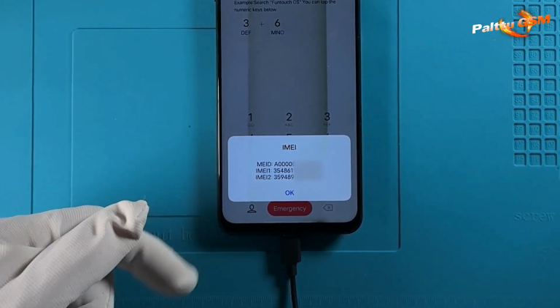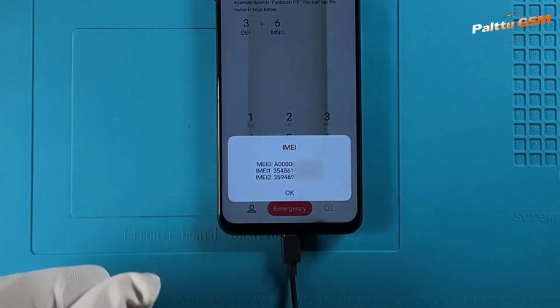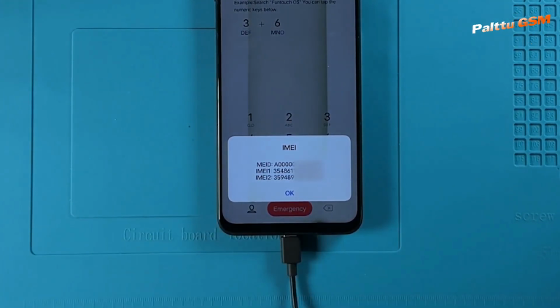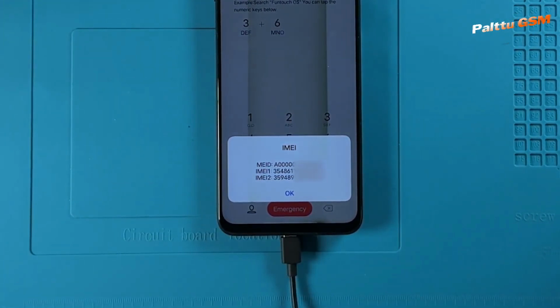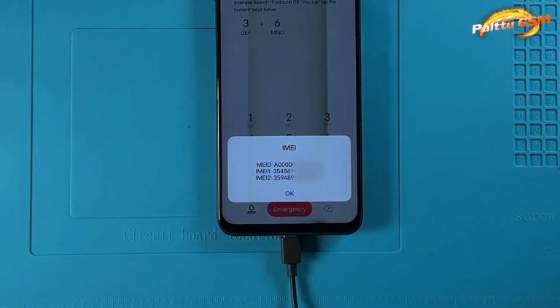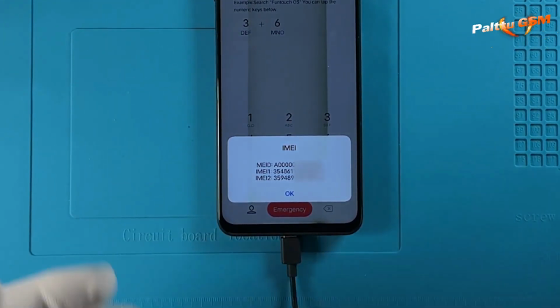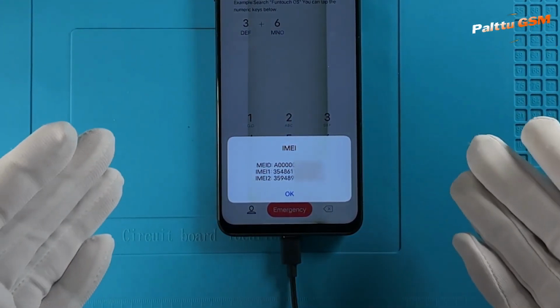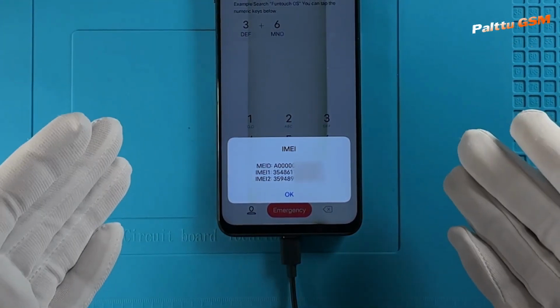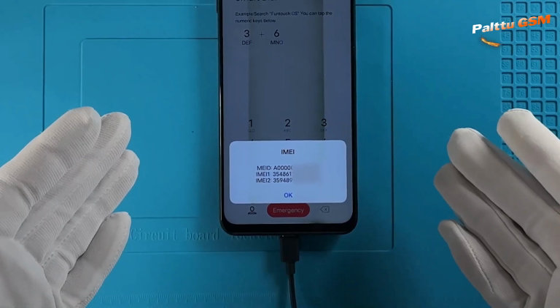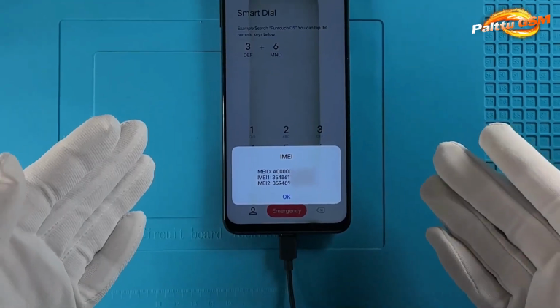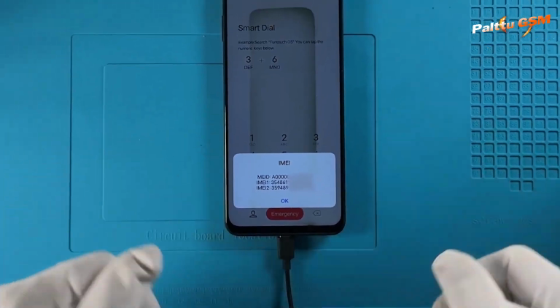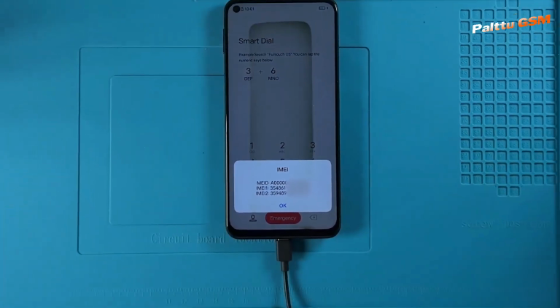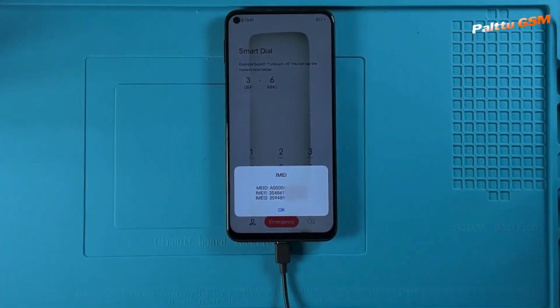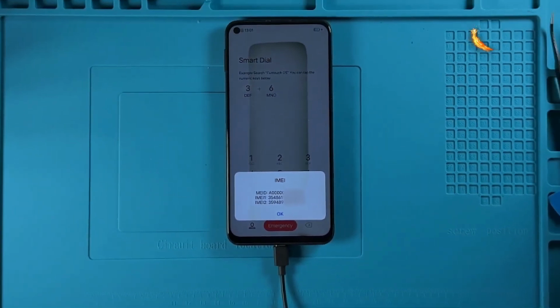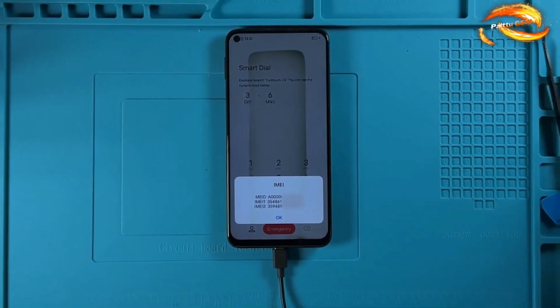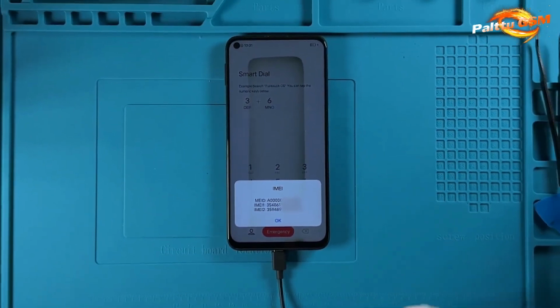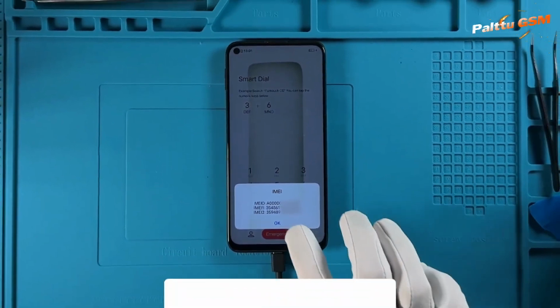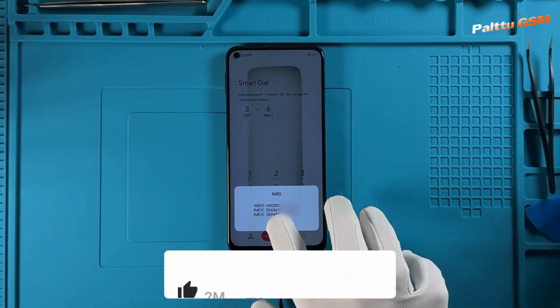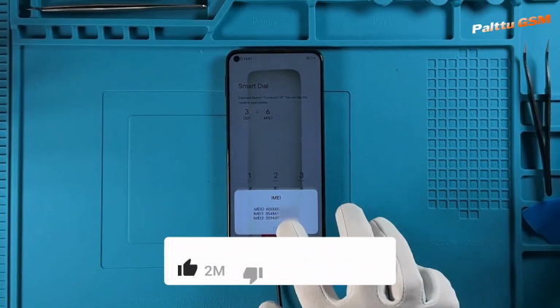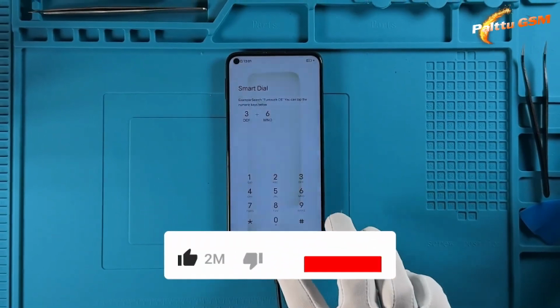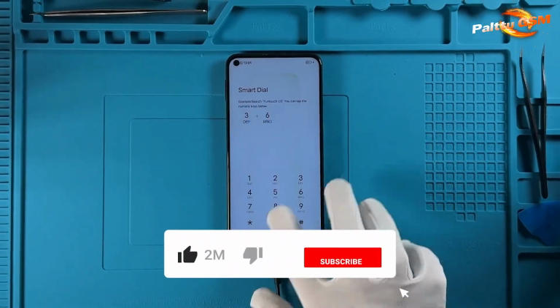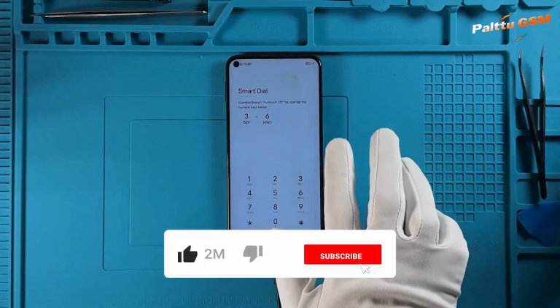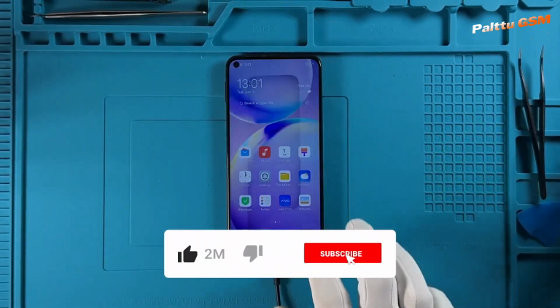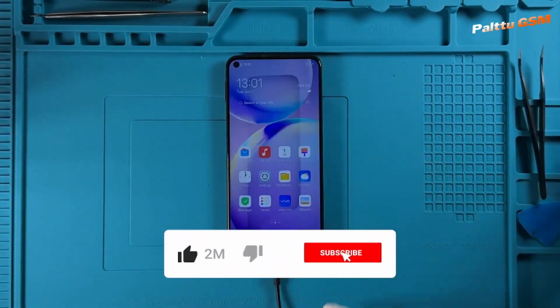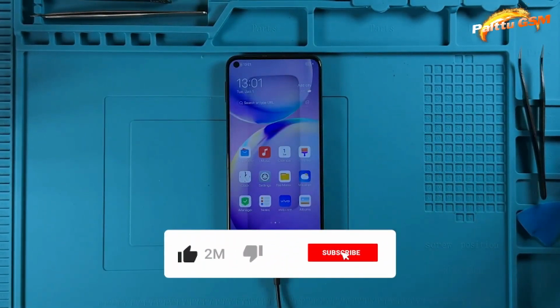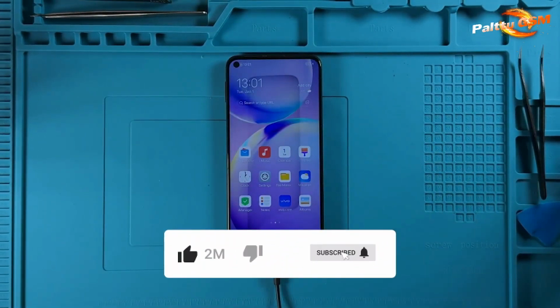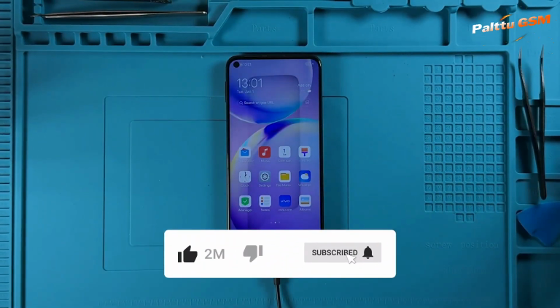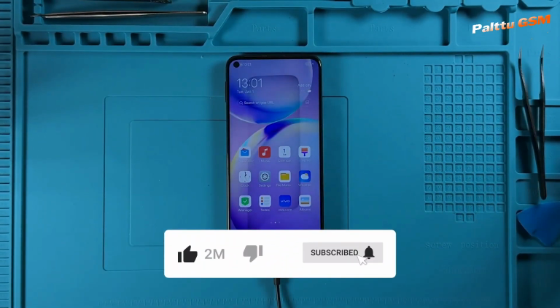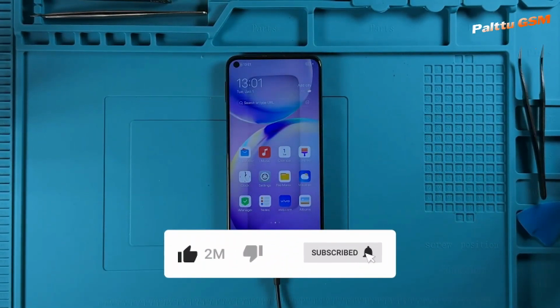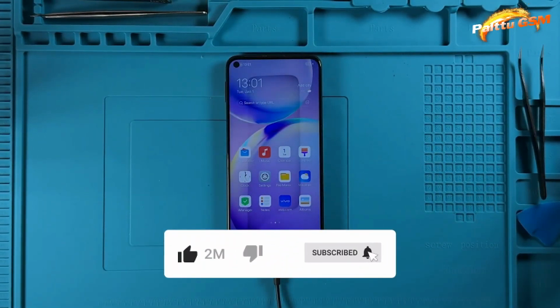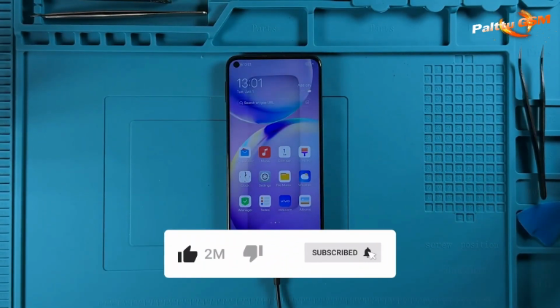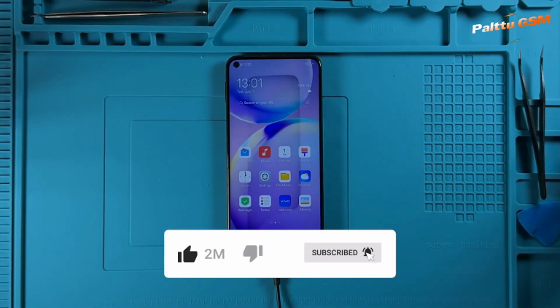Thank you for watching. For more tutorials and tips, don't forget to subscribe to our channel.